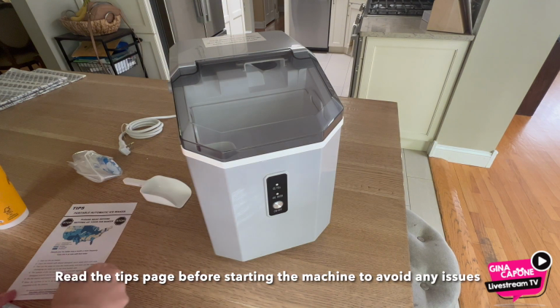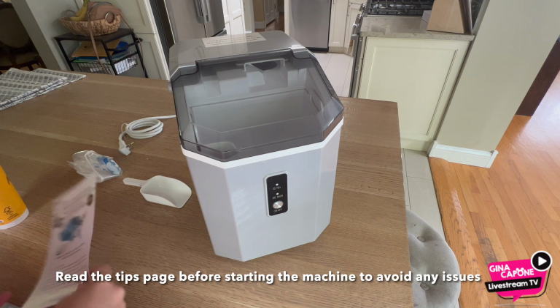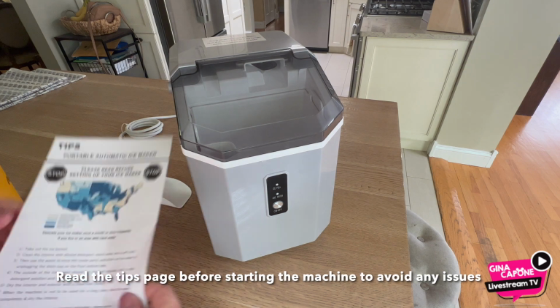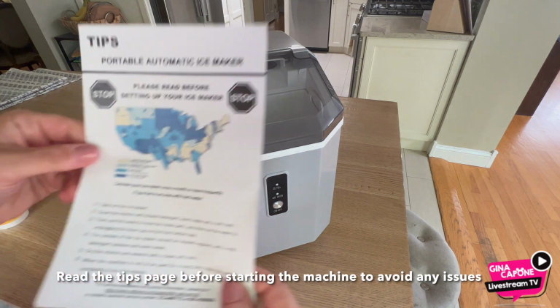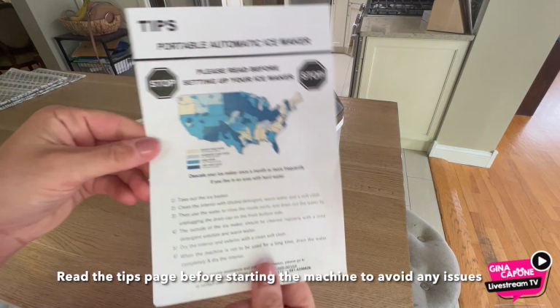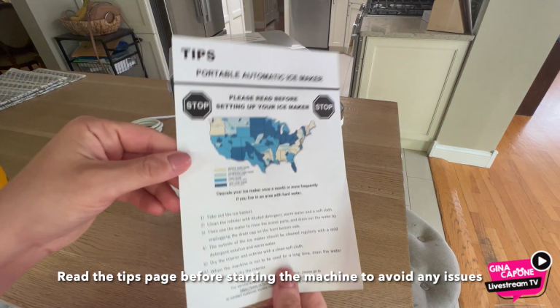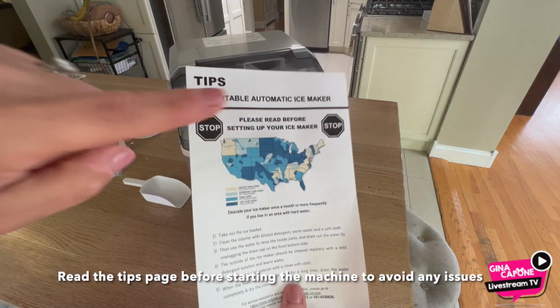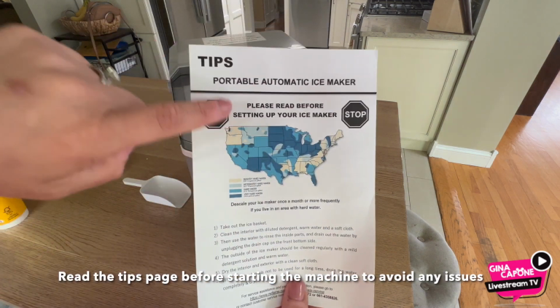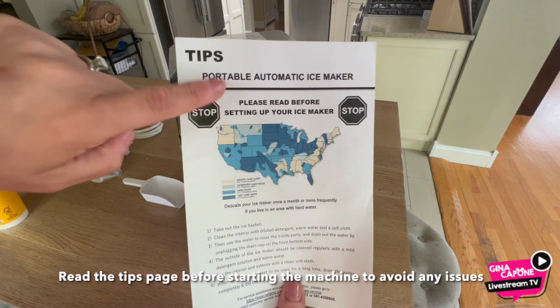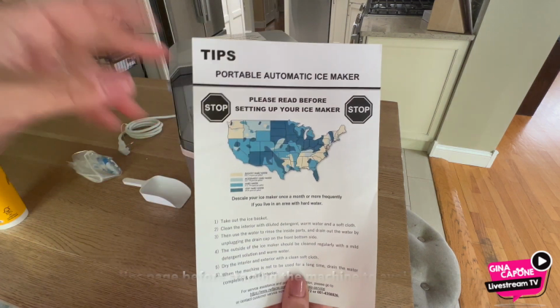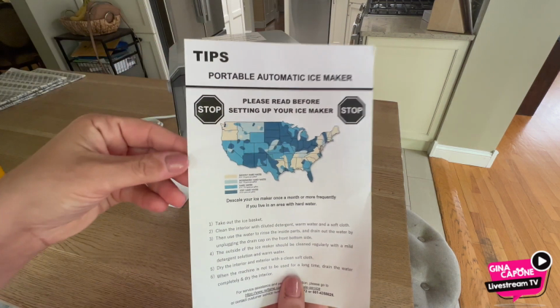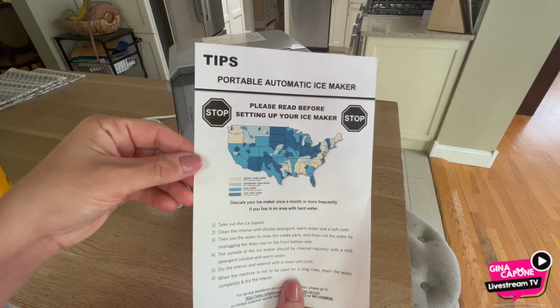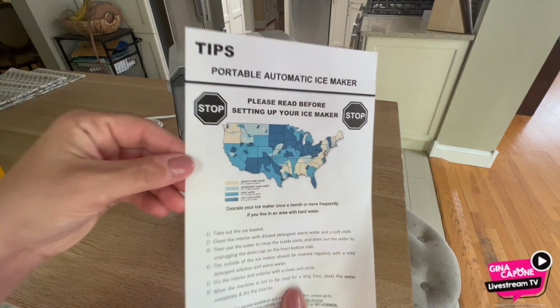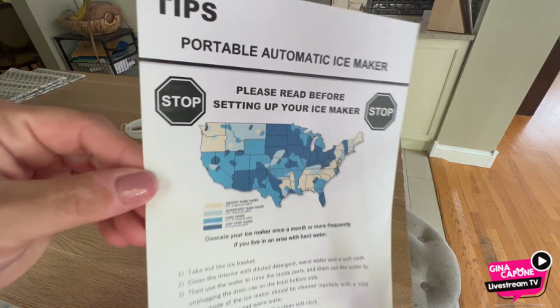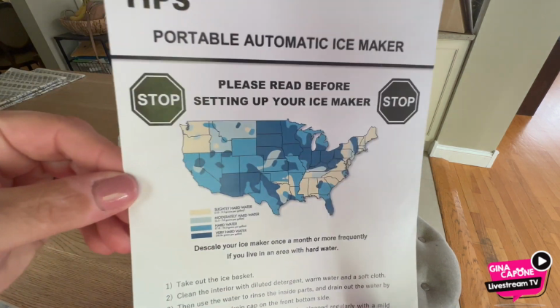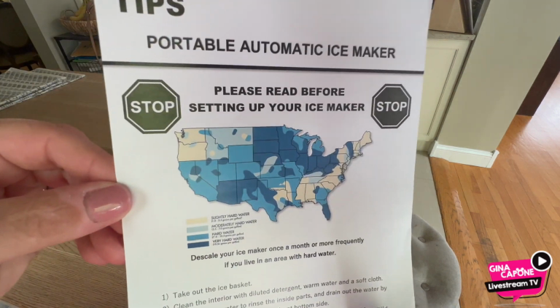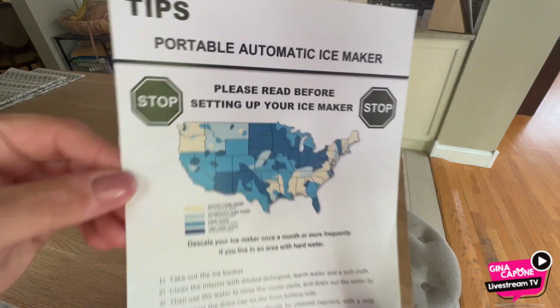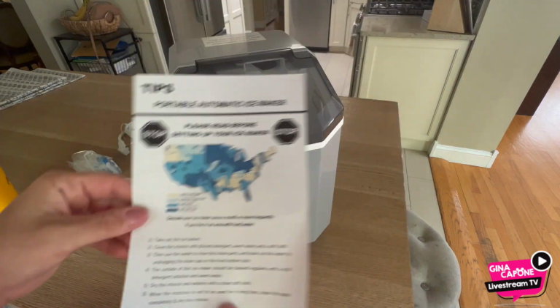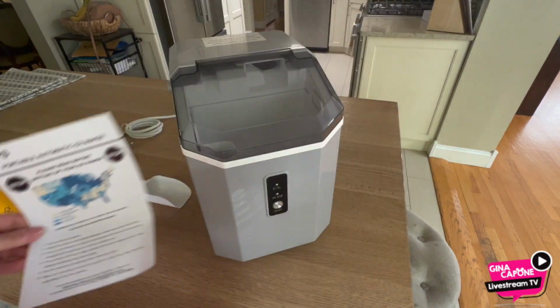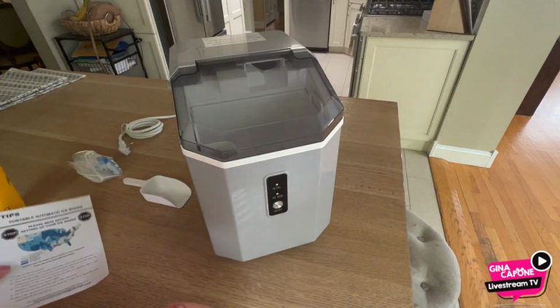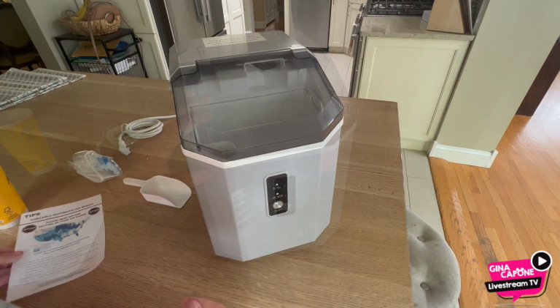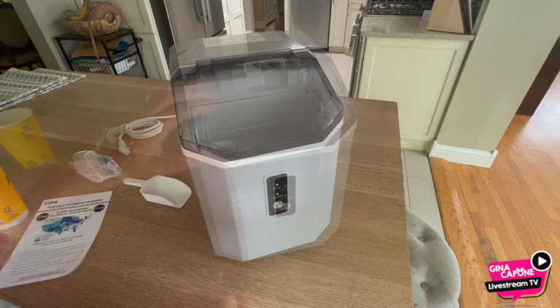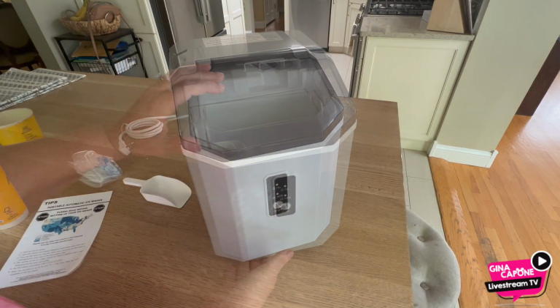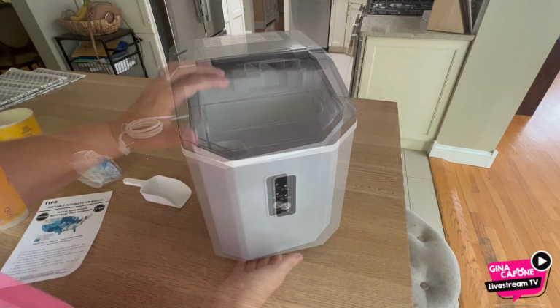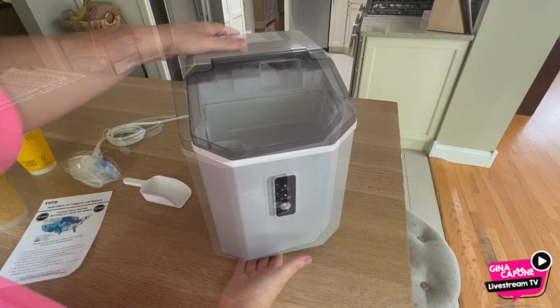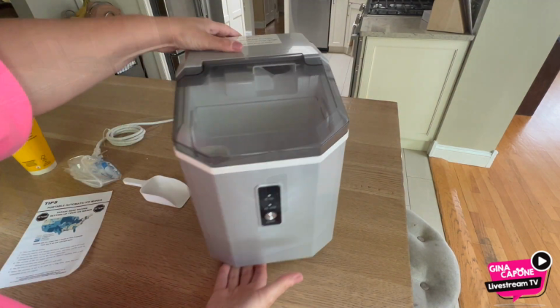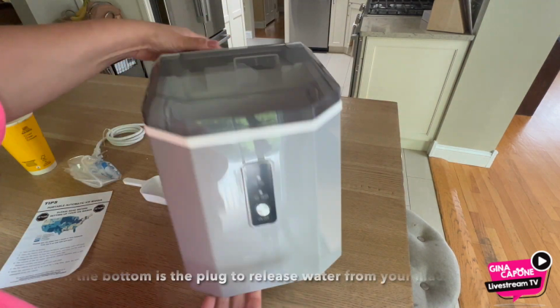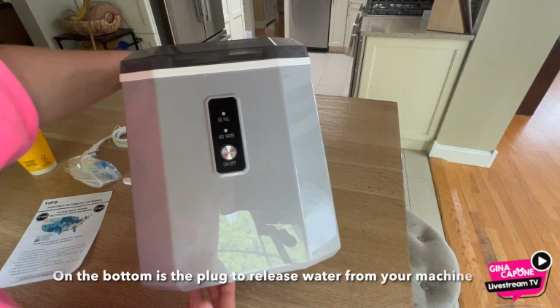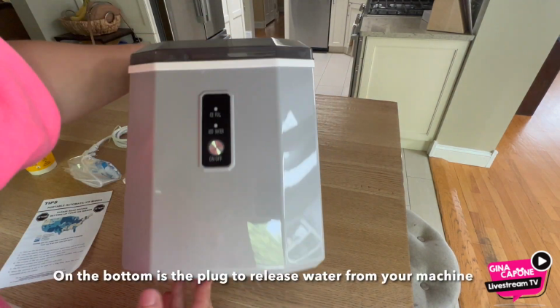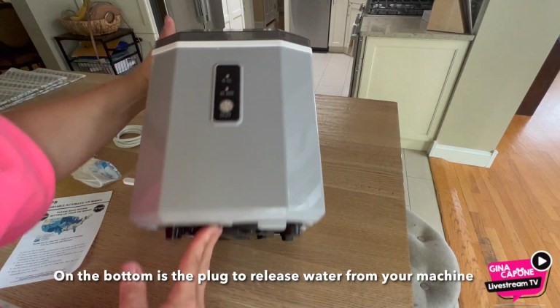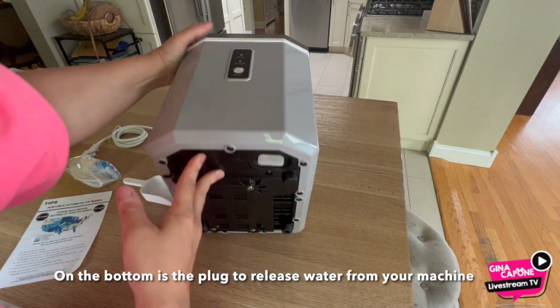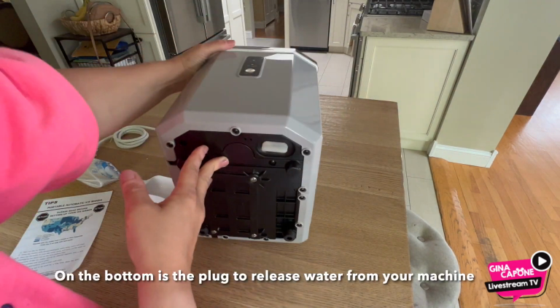It's portable thanks to the sturdy handle, perfect for barbecues, camping, or outdoor parties.